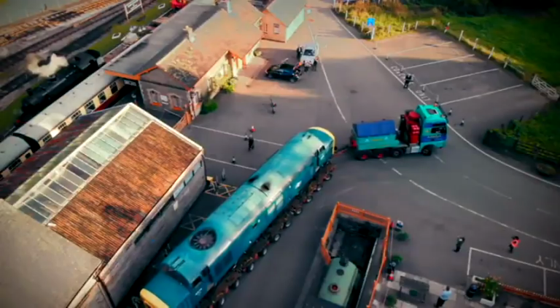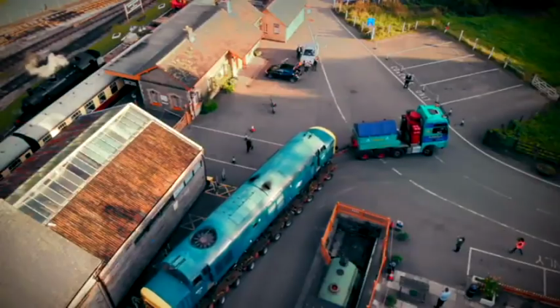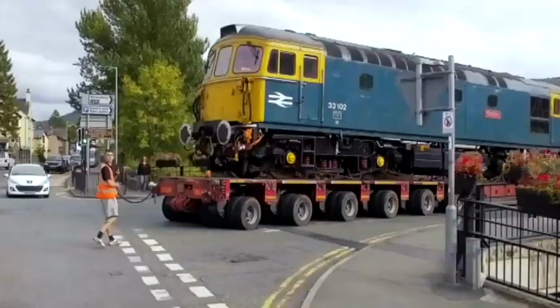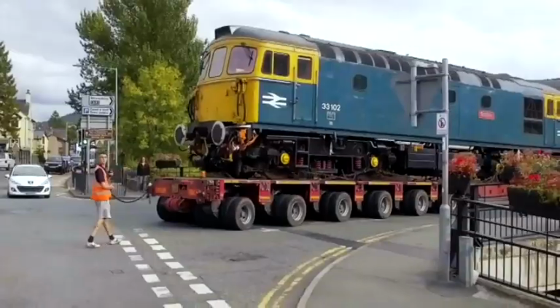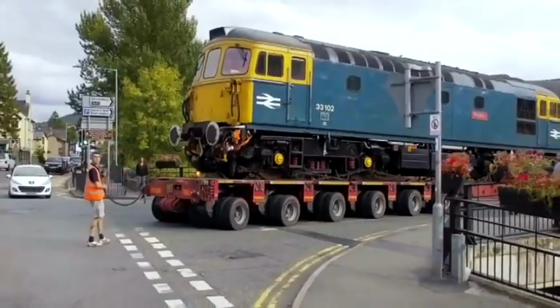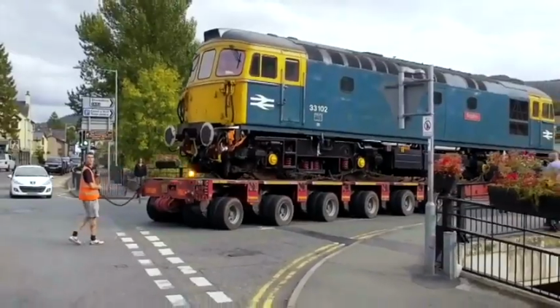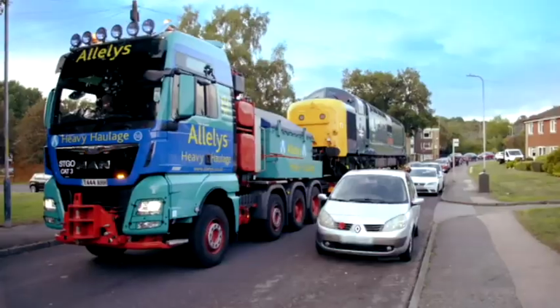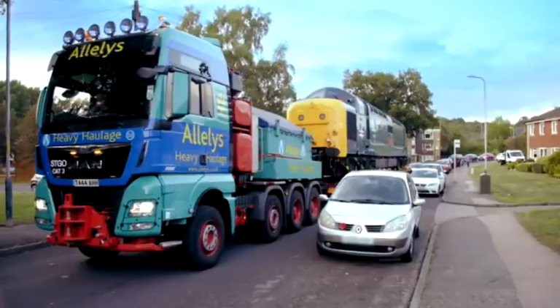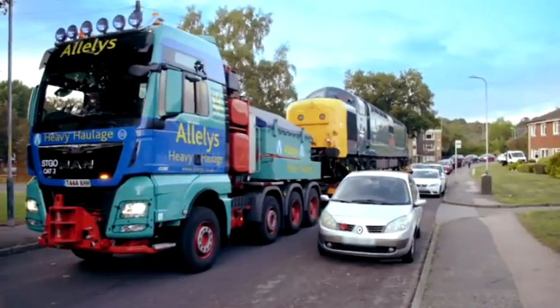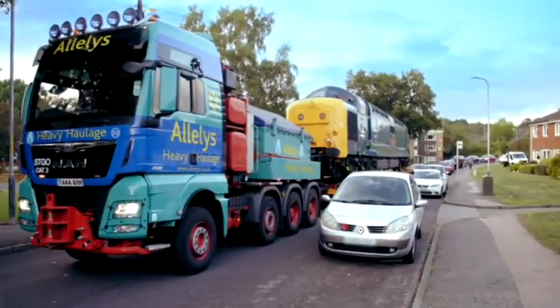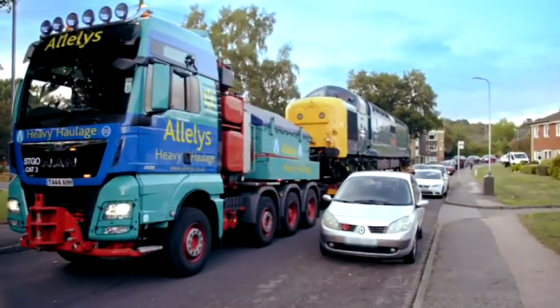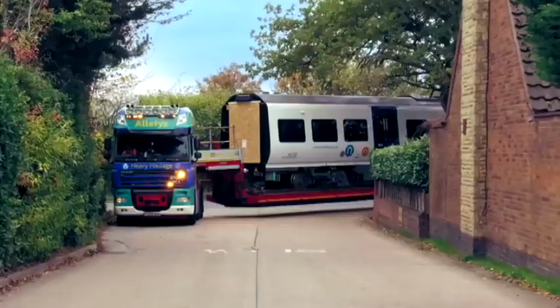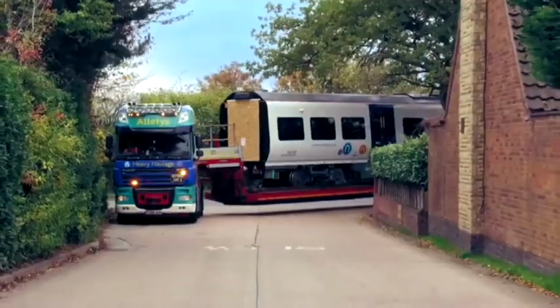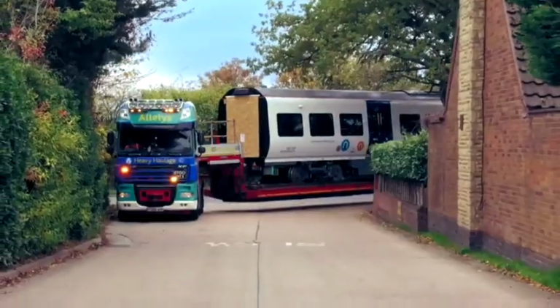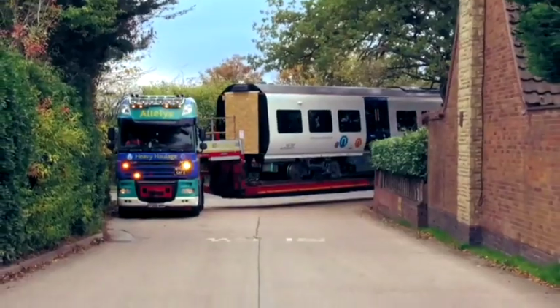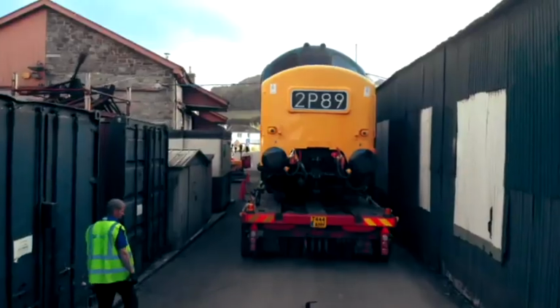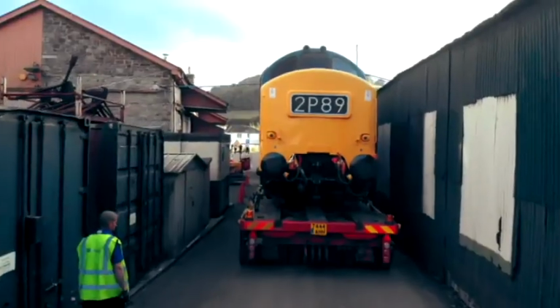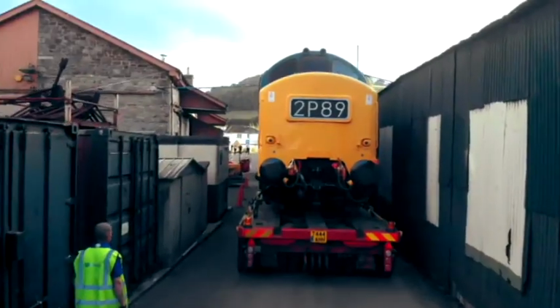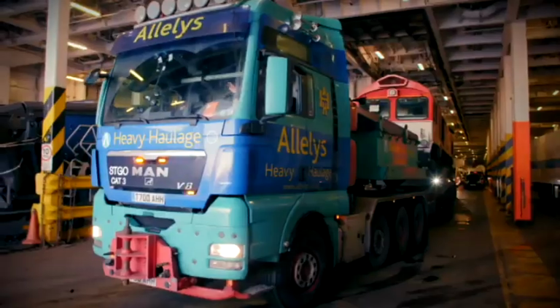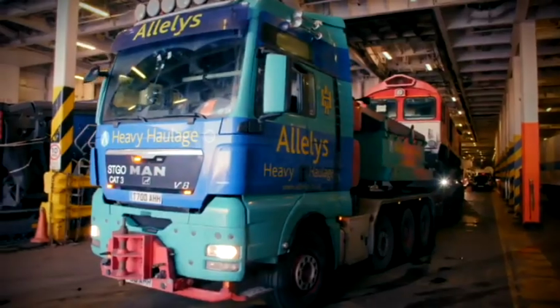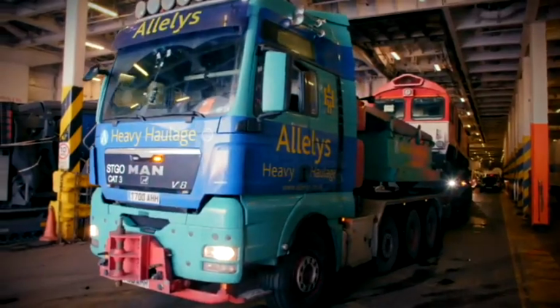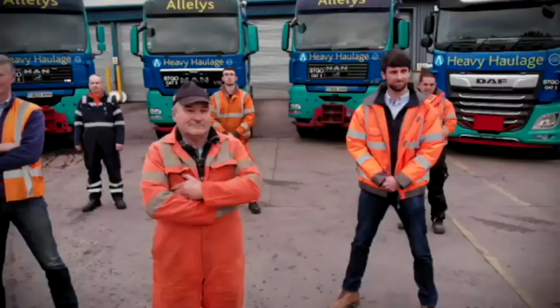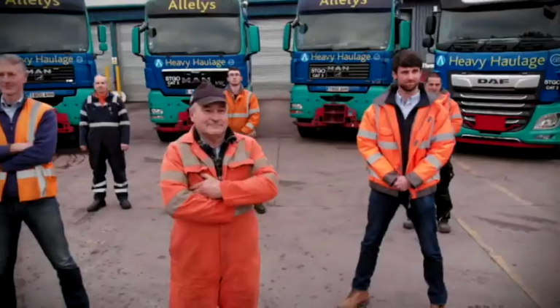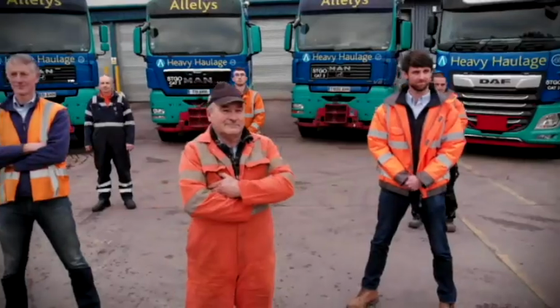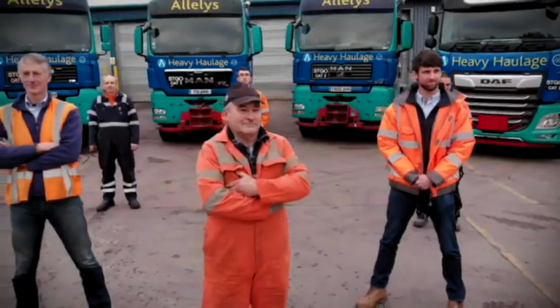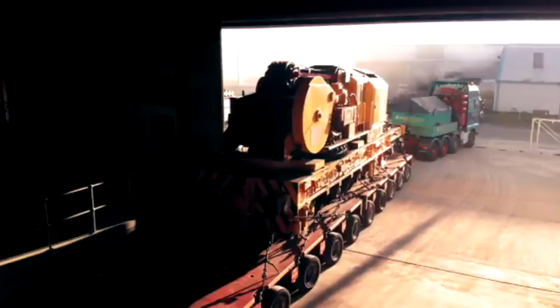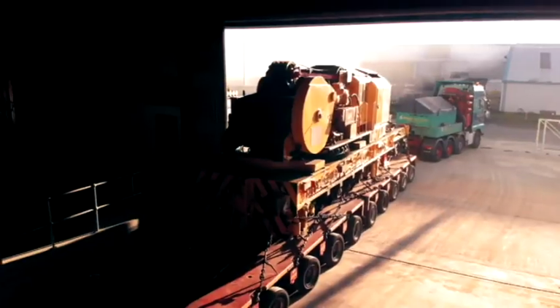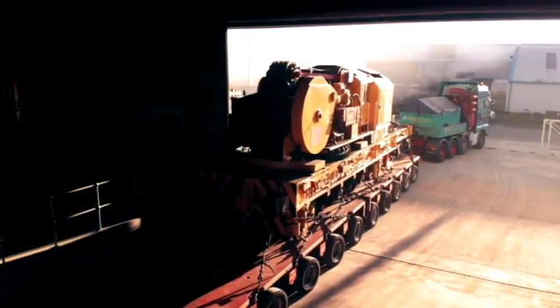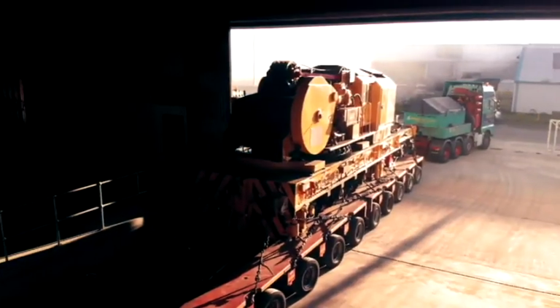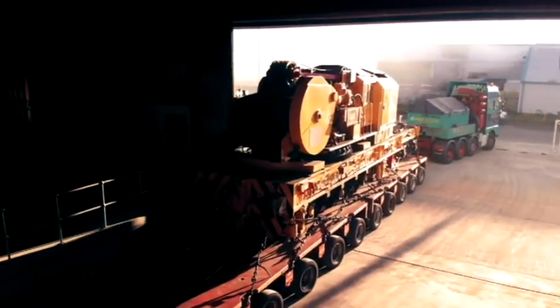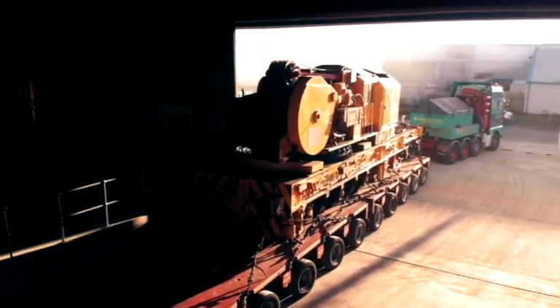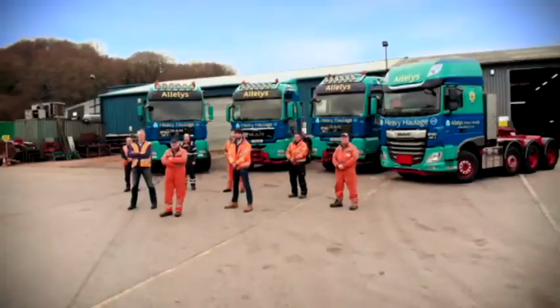A titanic task, even for the world's toughest train truckers.